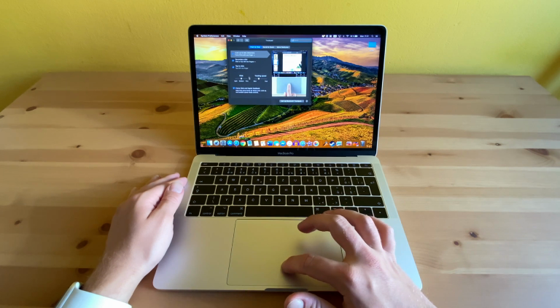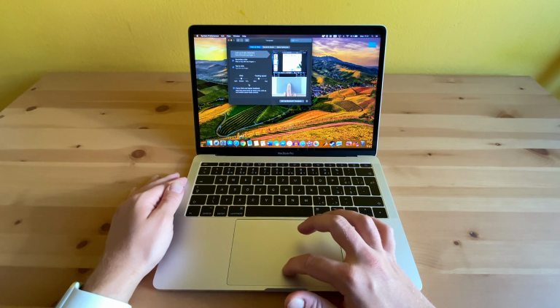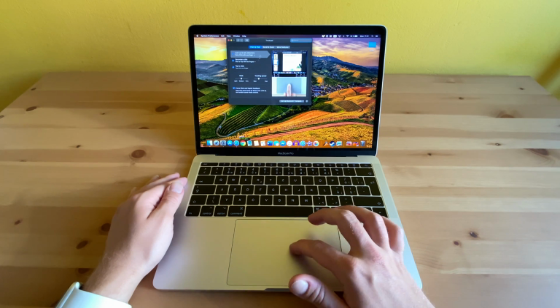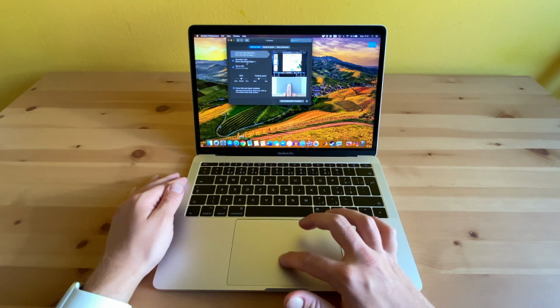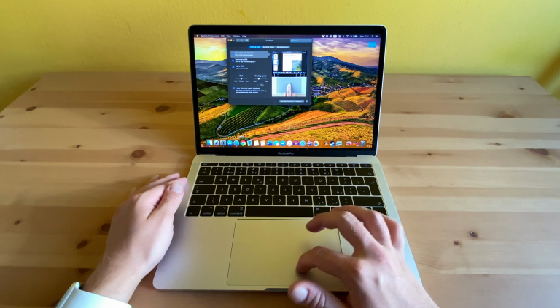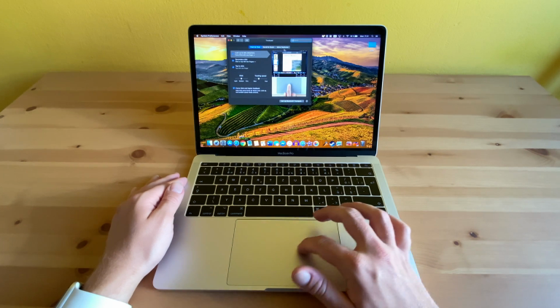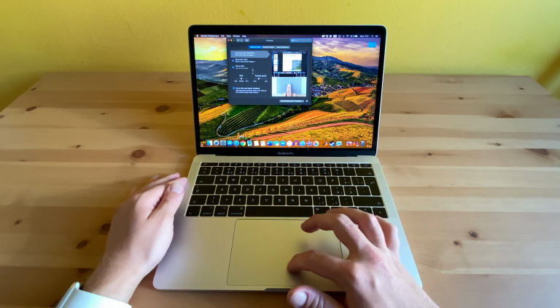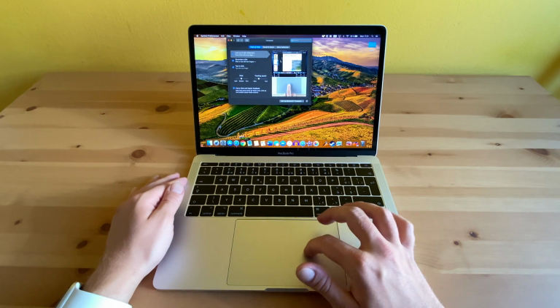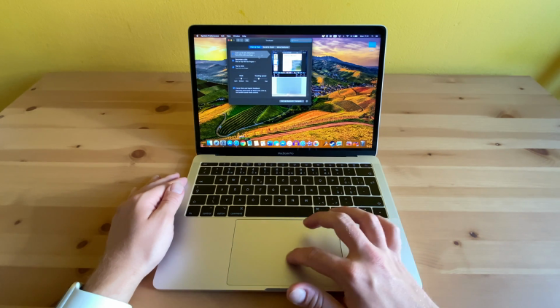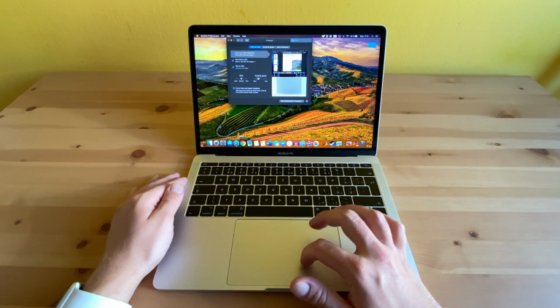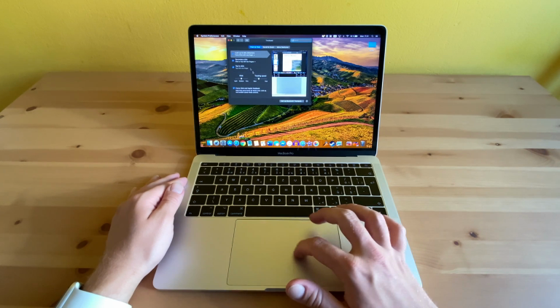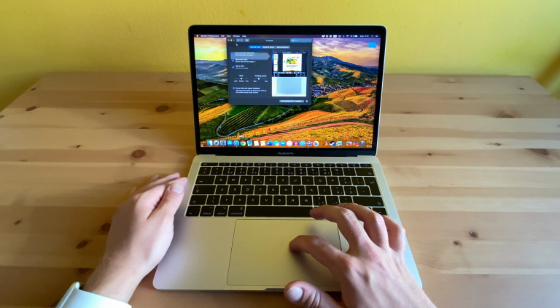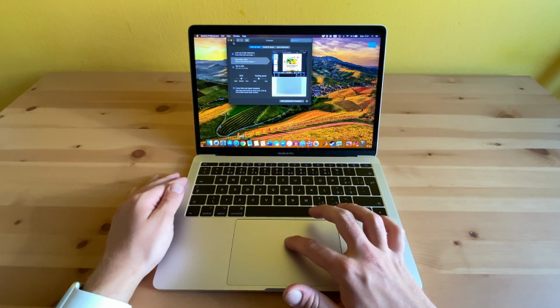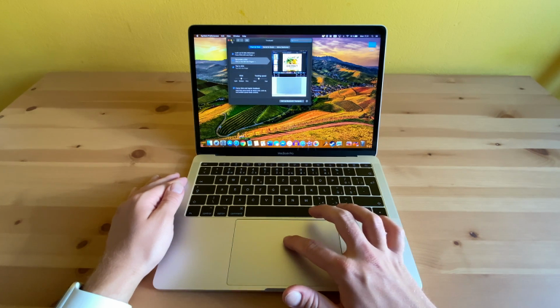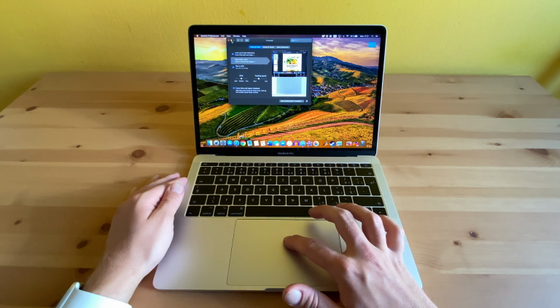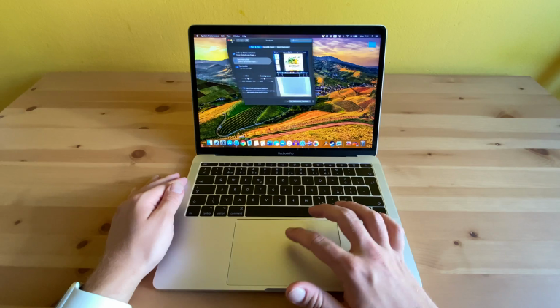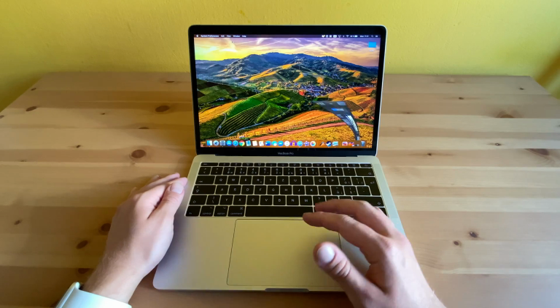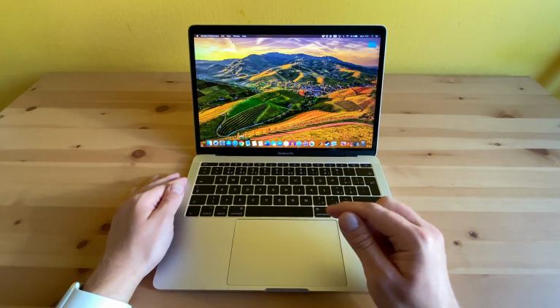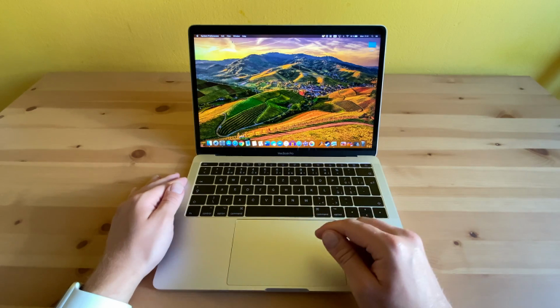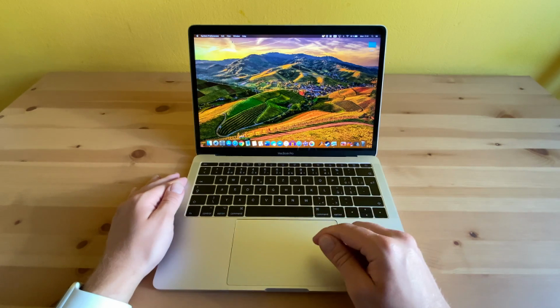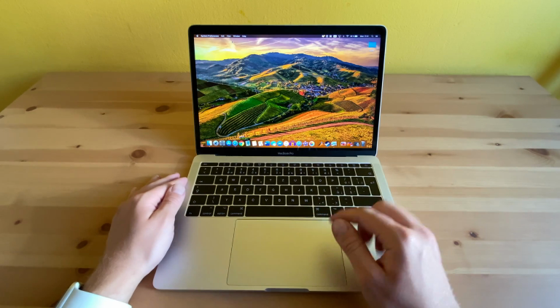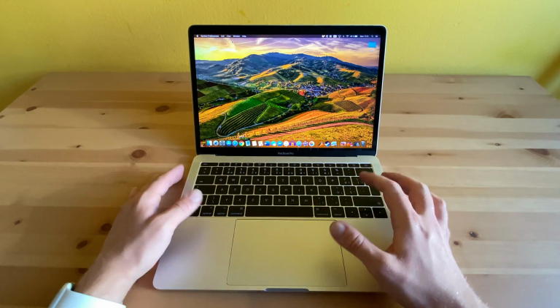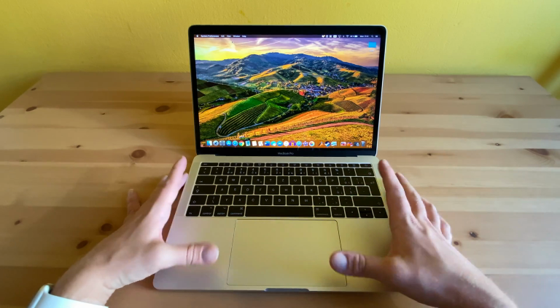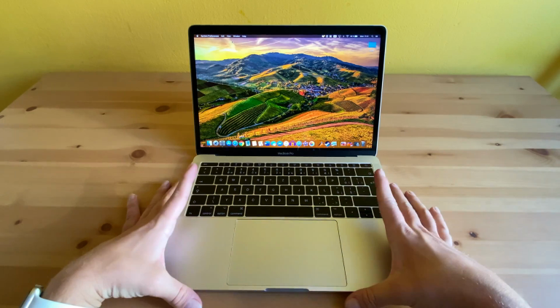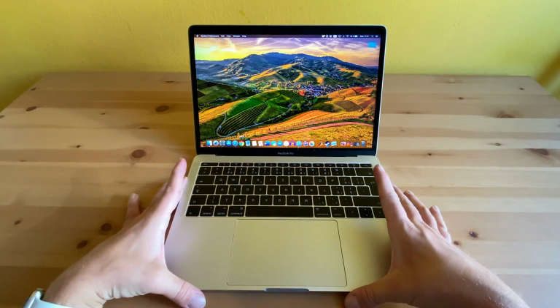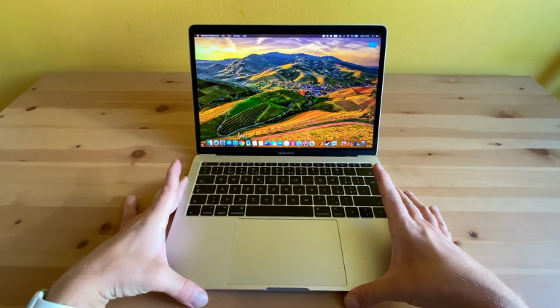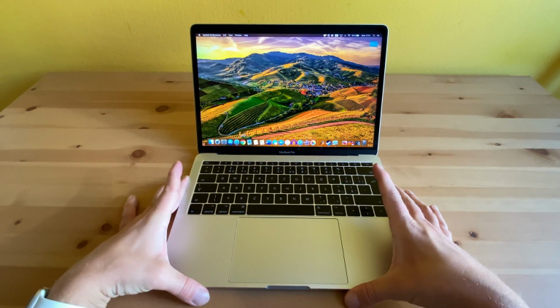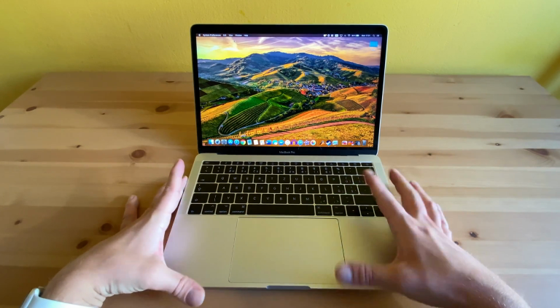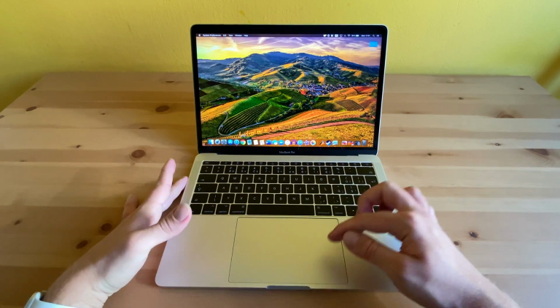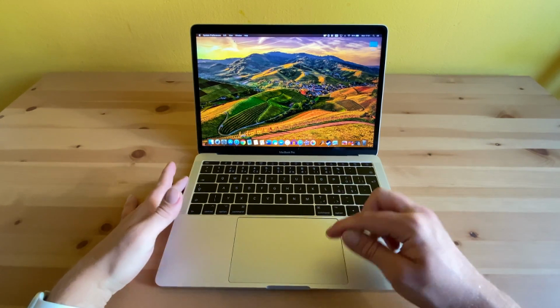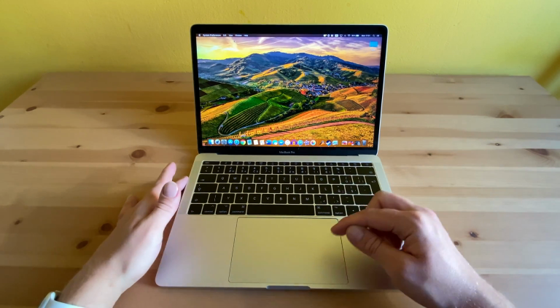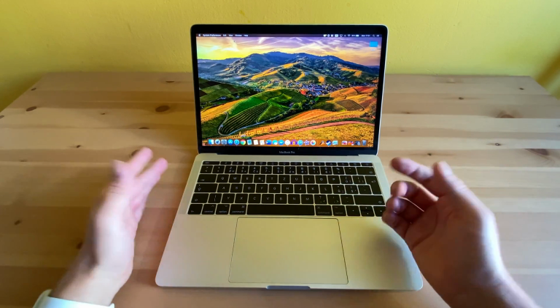As with the display, buying the newest MacBook Pro won't get you any upgrade in the trackpad department, as the newest MacBooks use the same trackpad as this one.